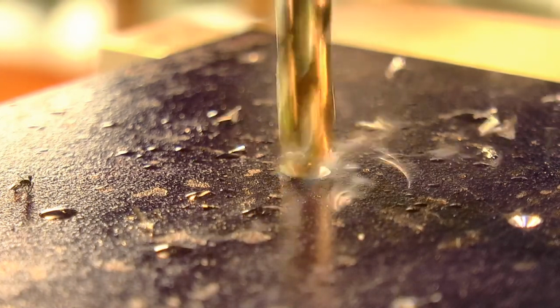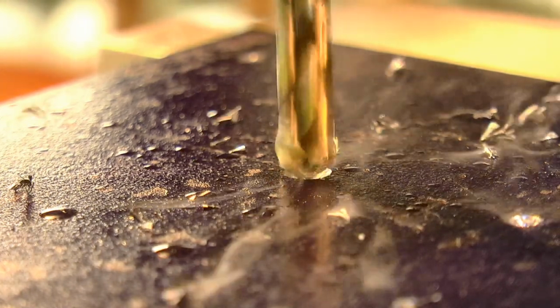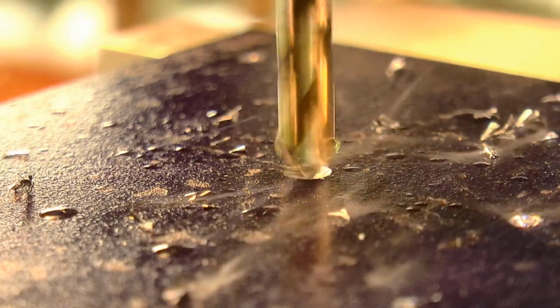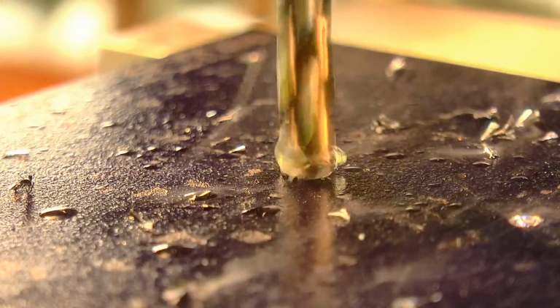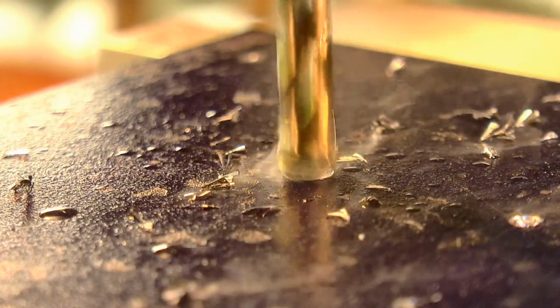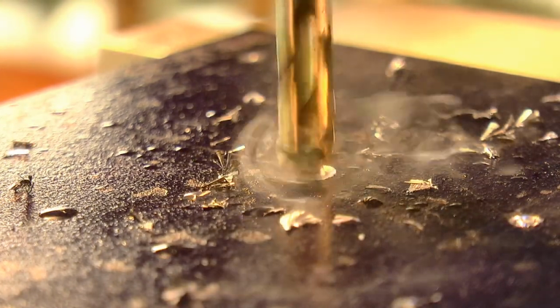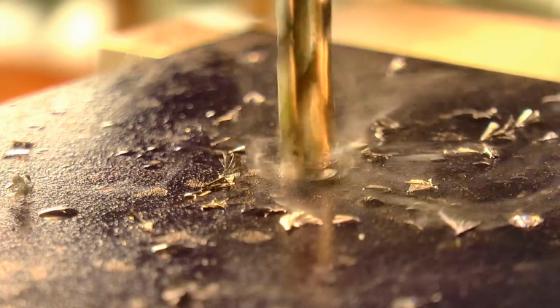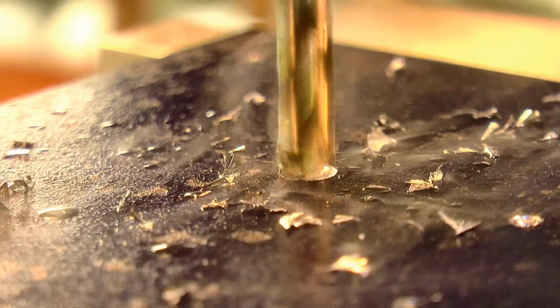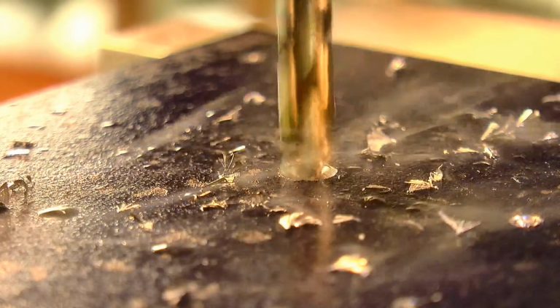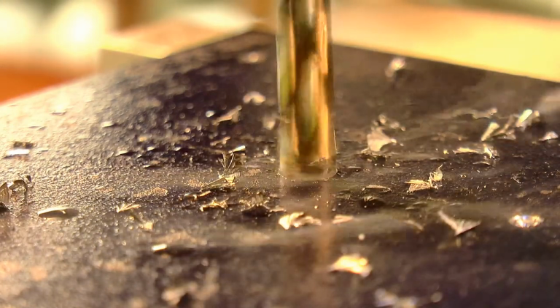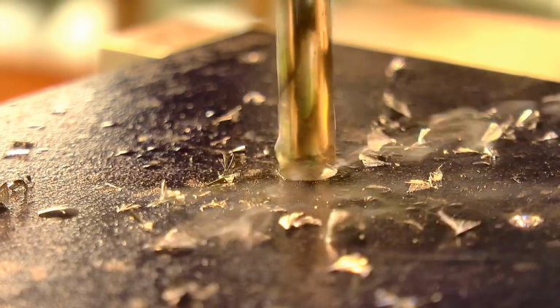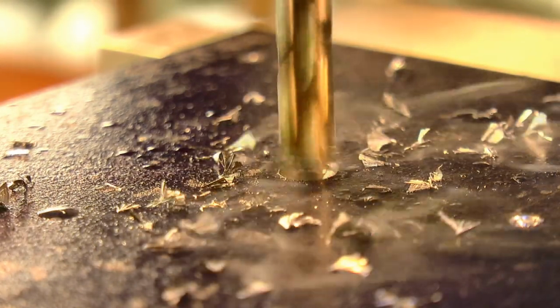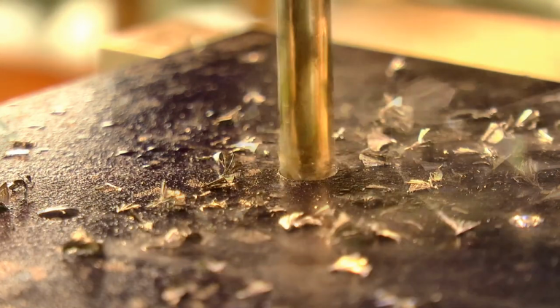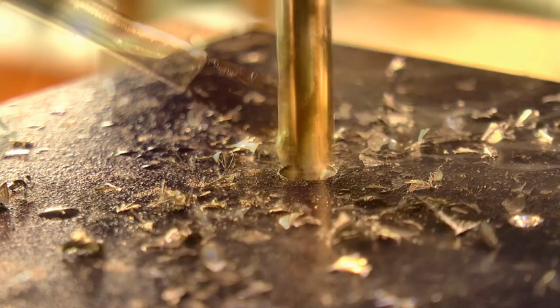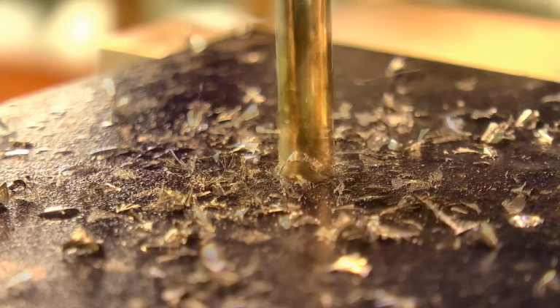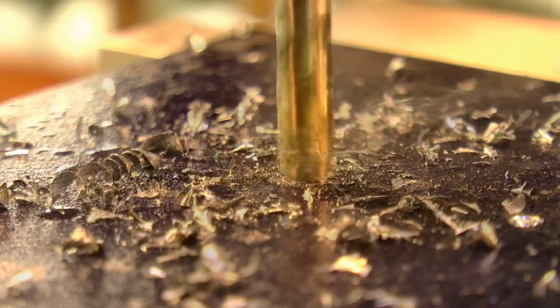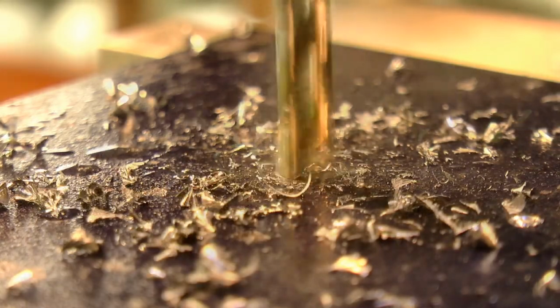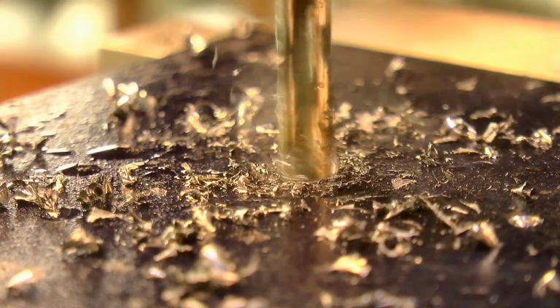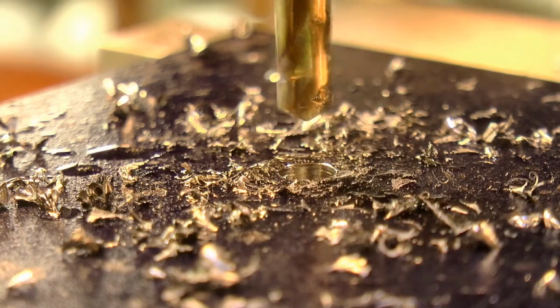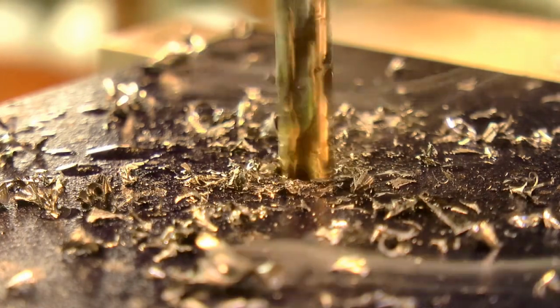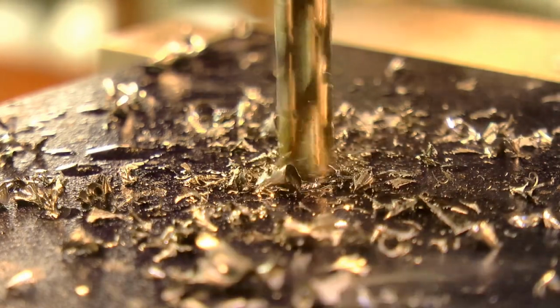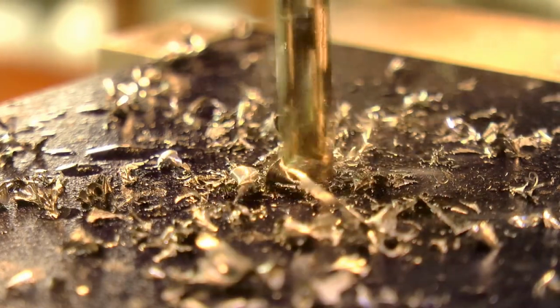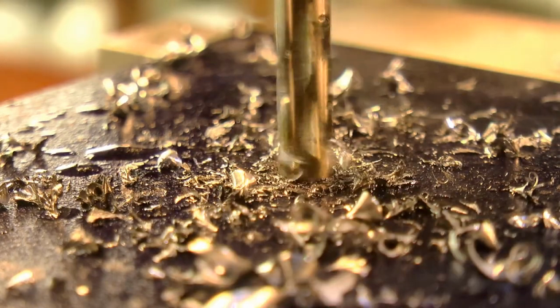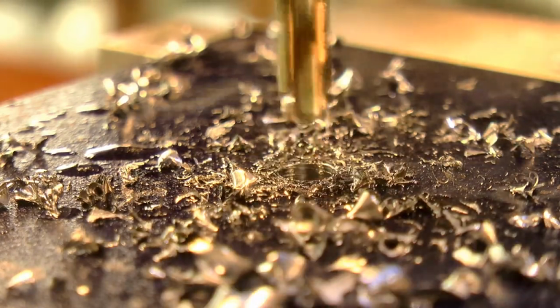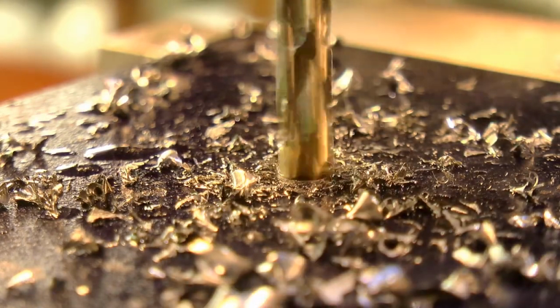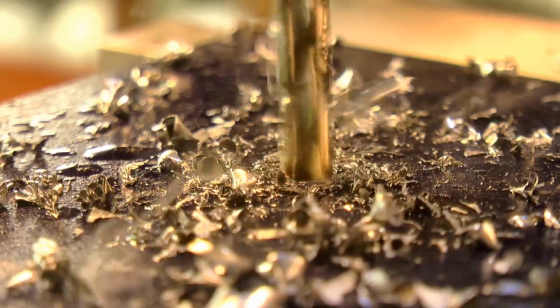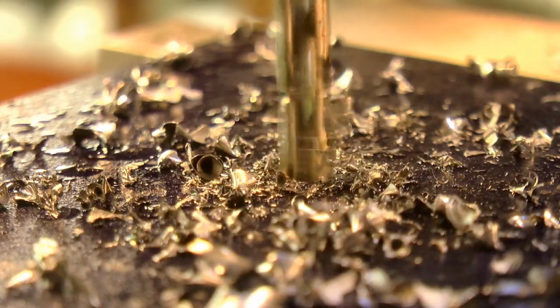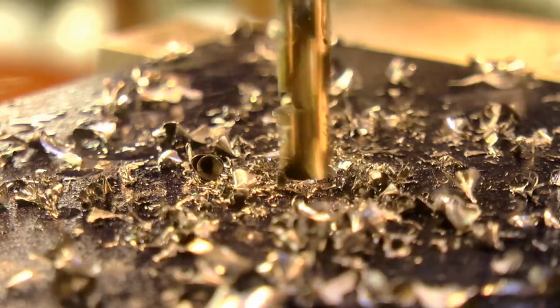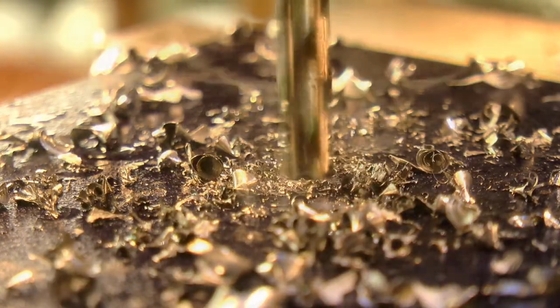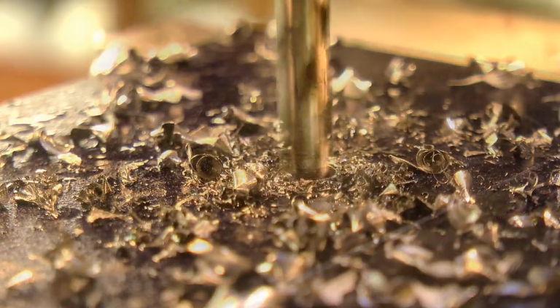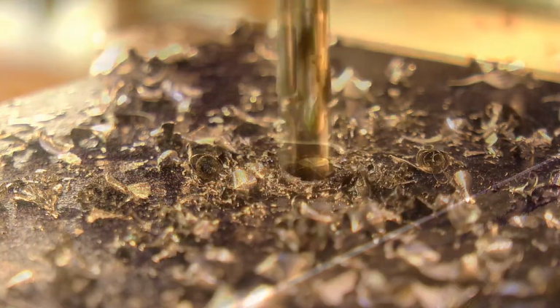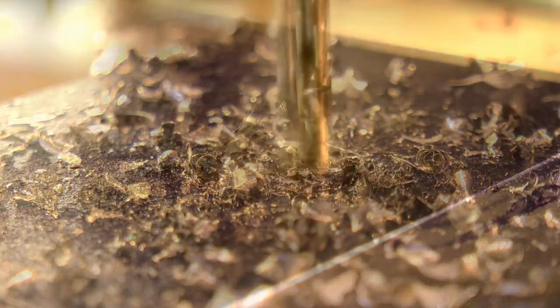The holes were opened up with a twist drill, and the counterbore for the bushing holder was put in with an end mill.